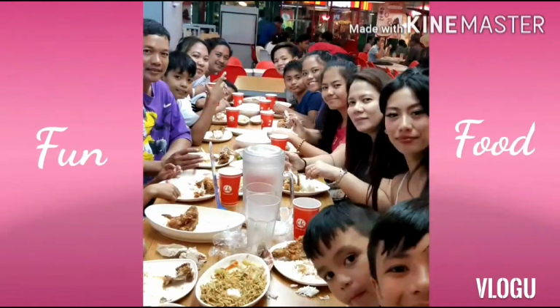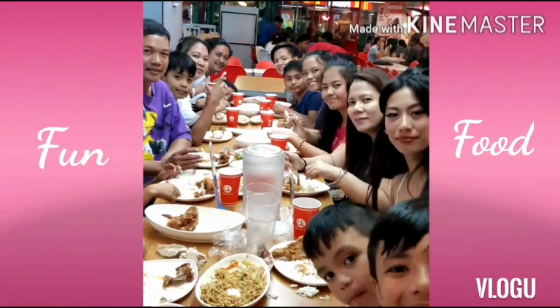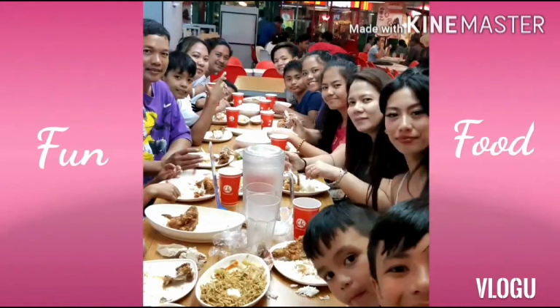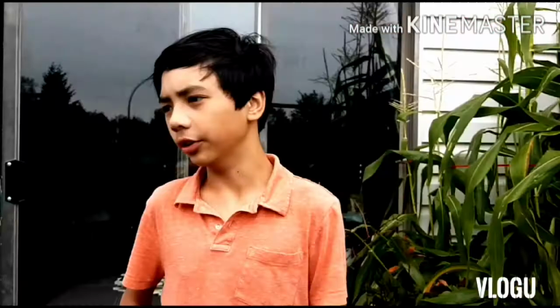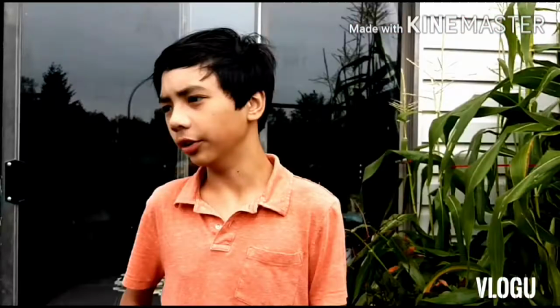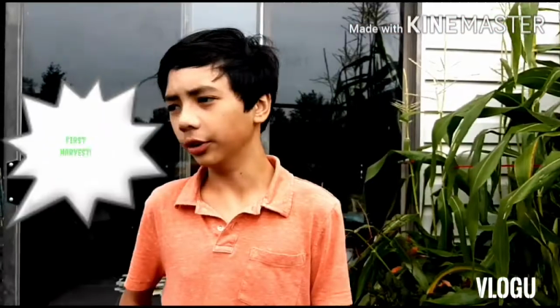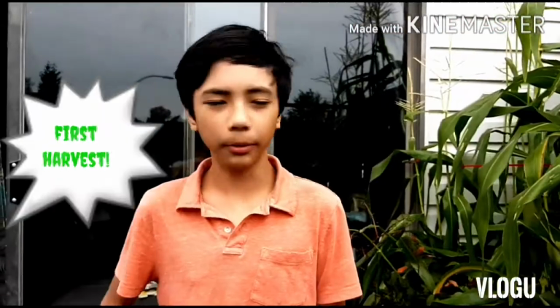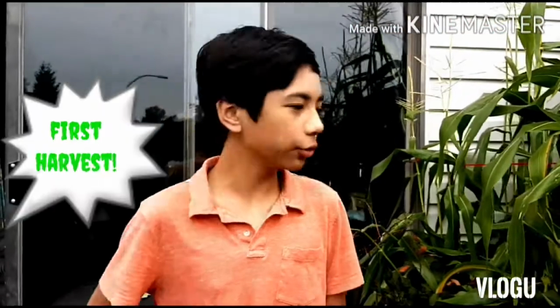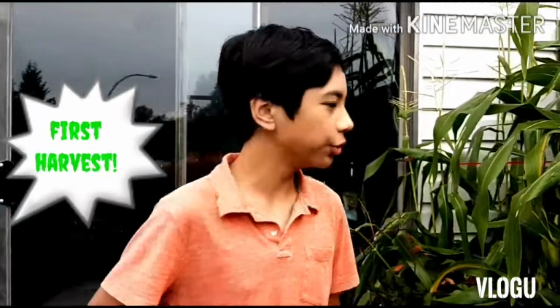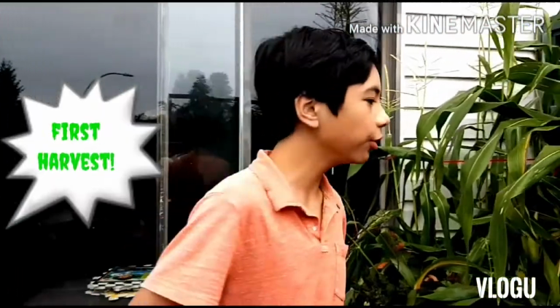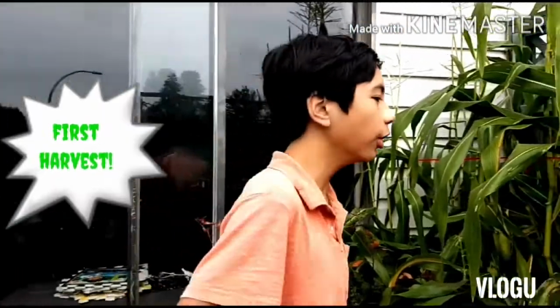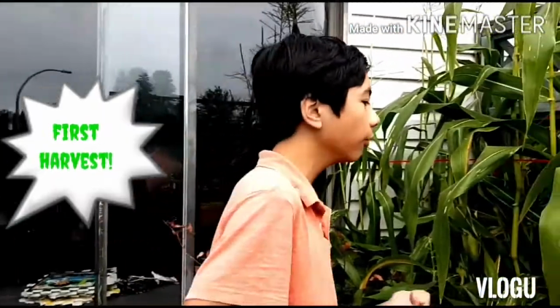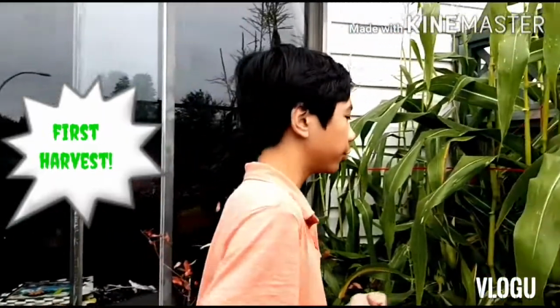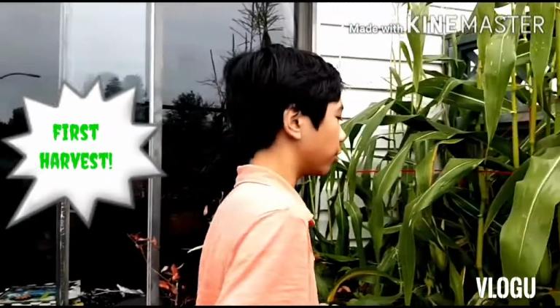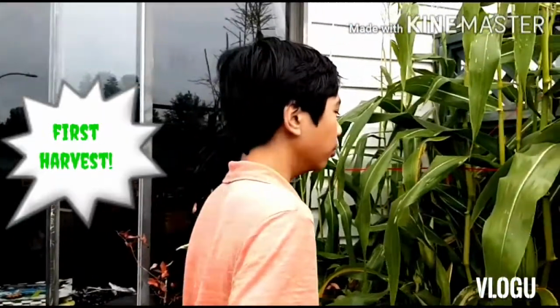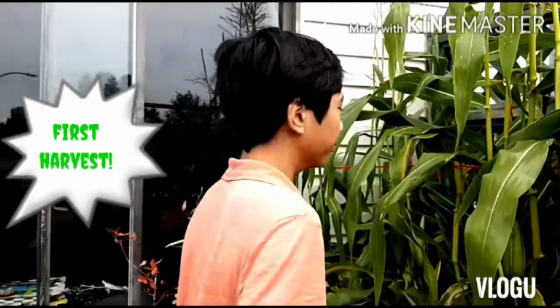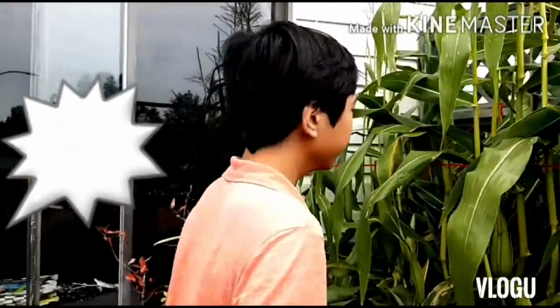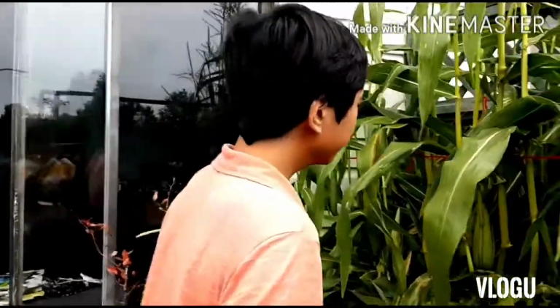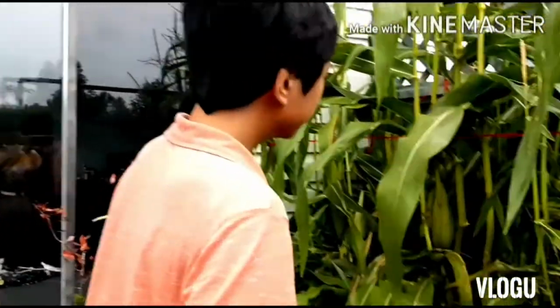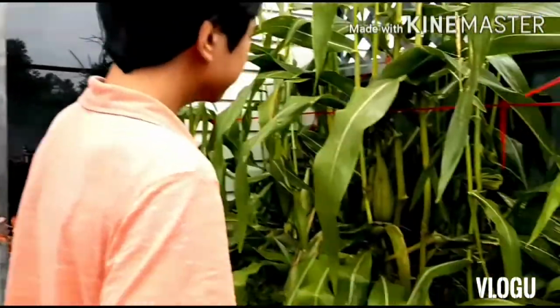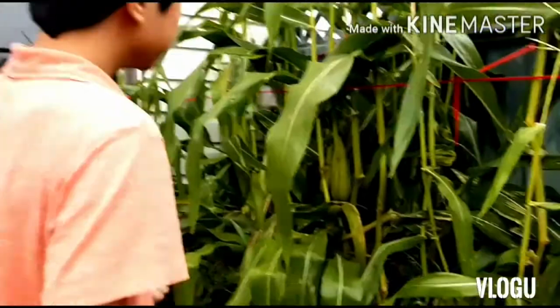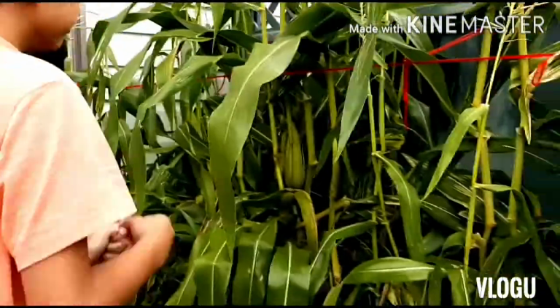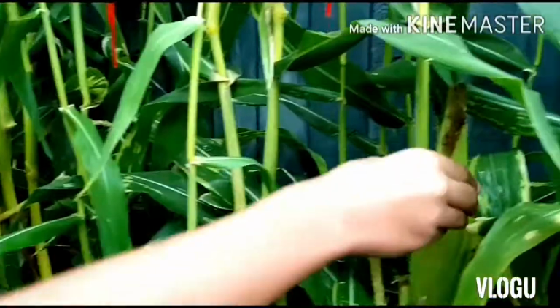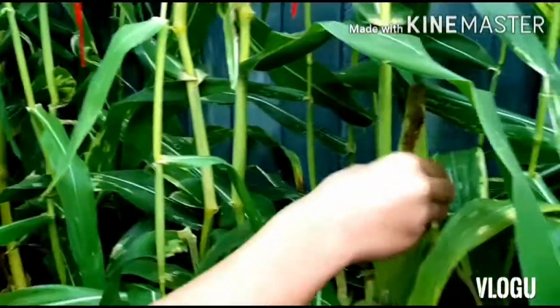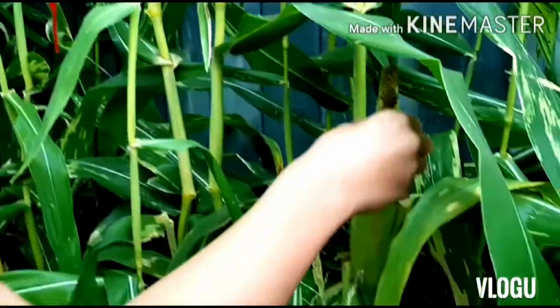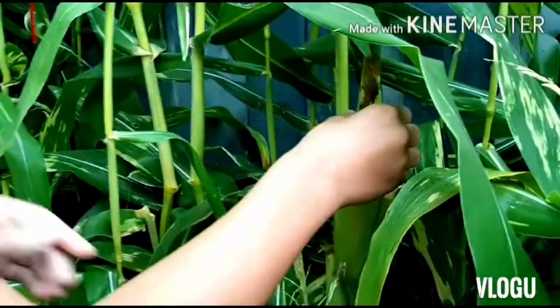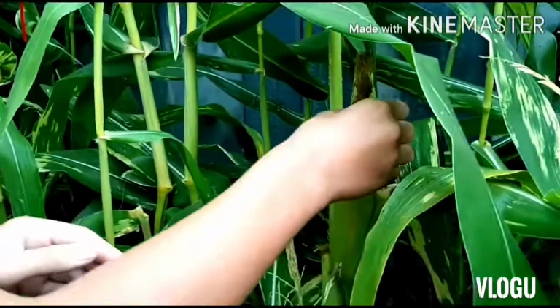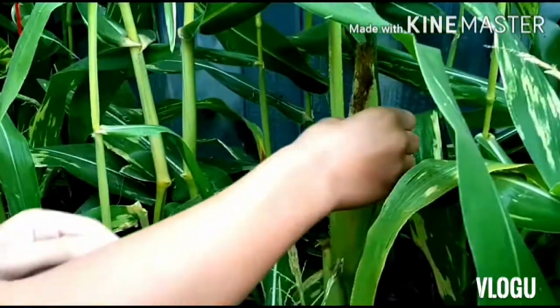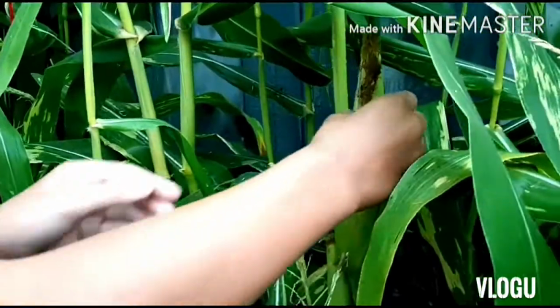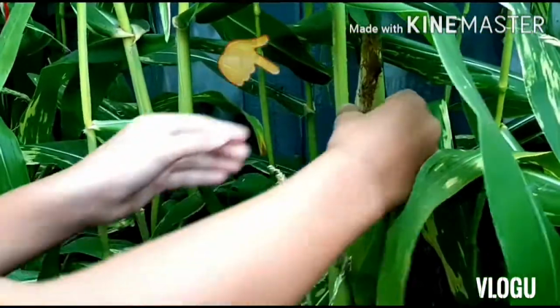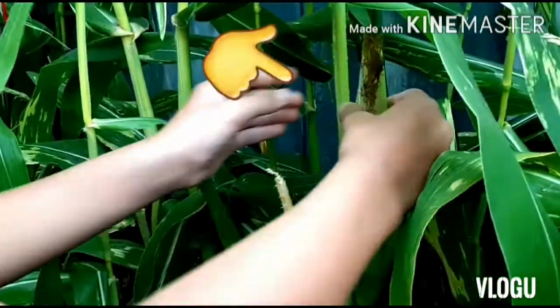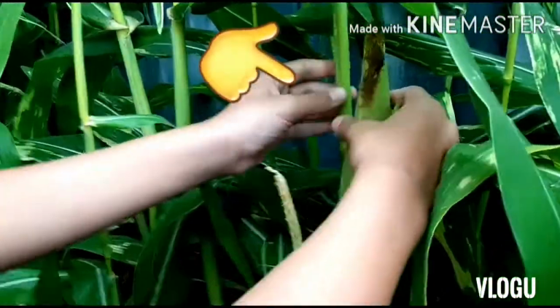We are still going to harvest the corn. Let's start with this one.